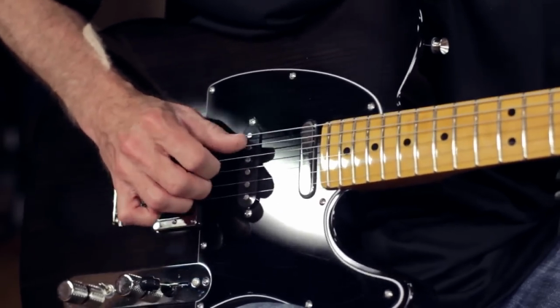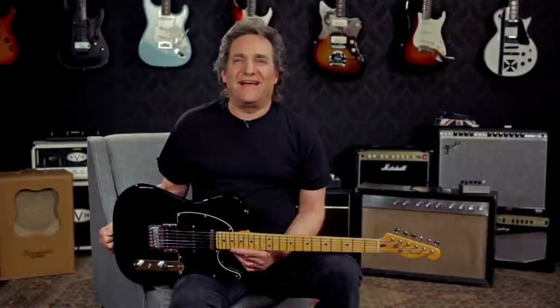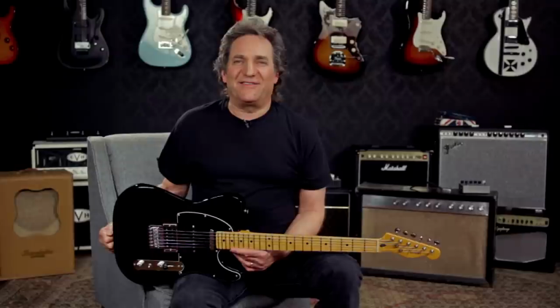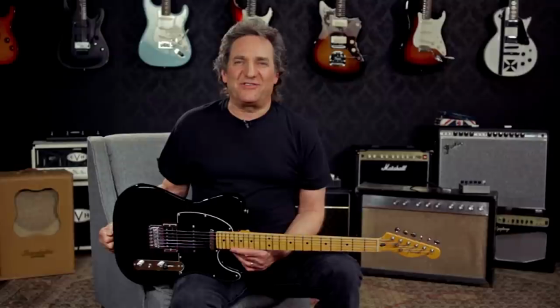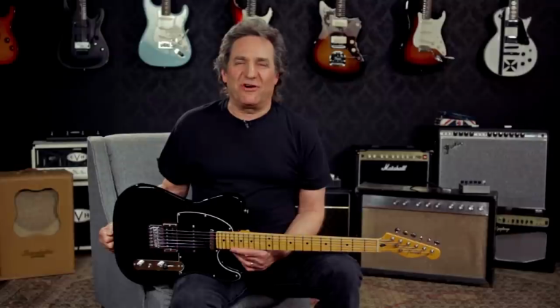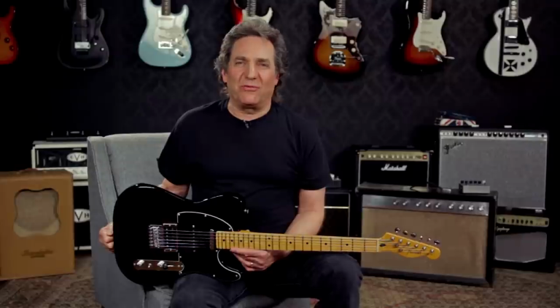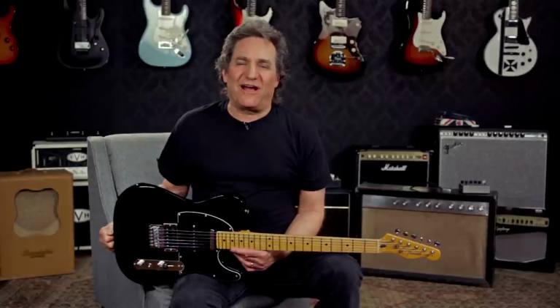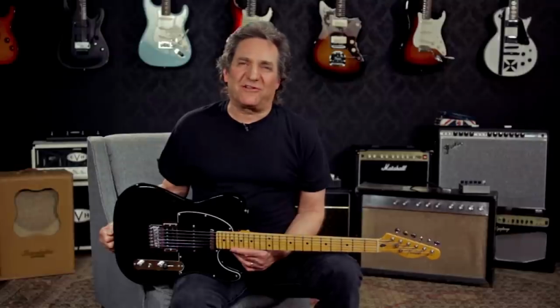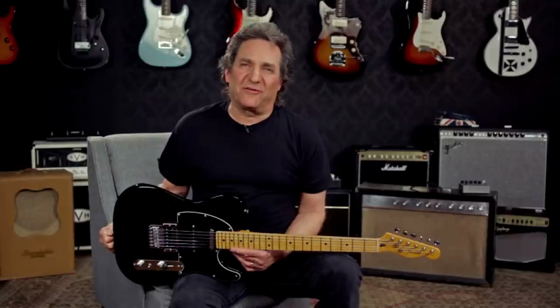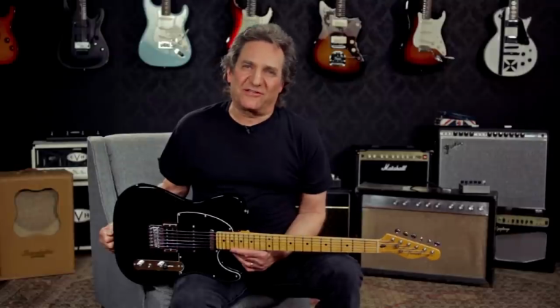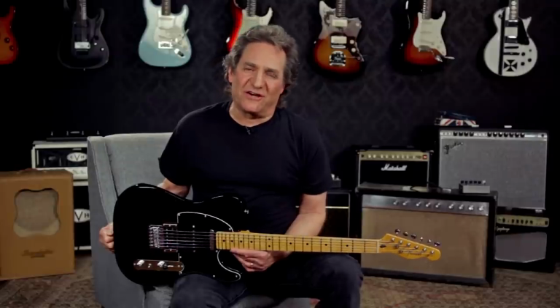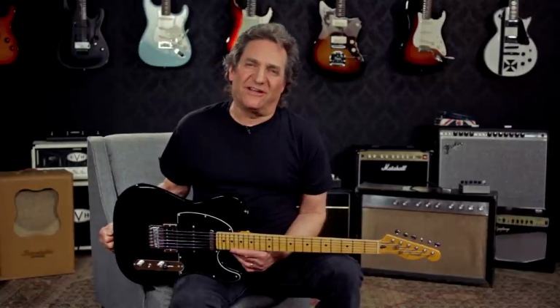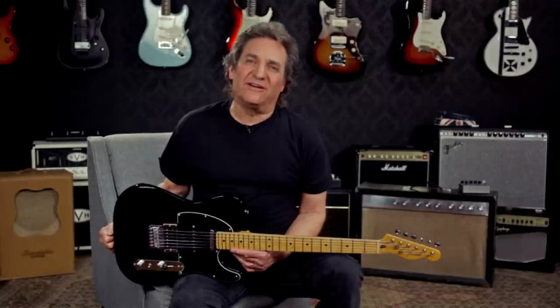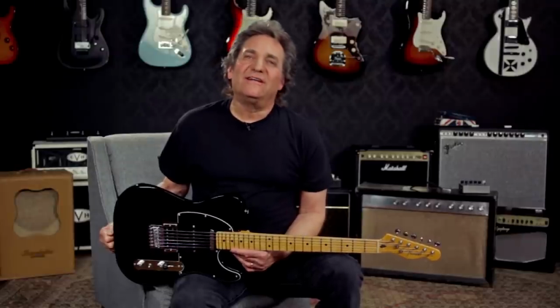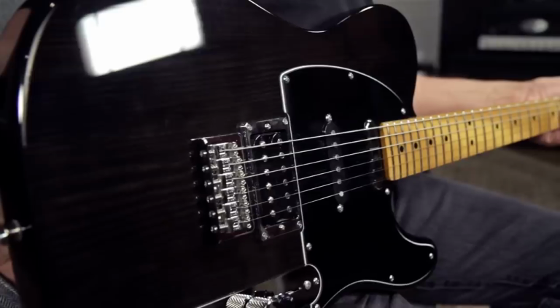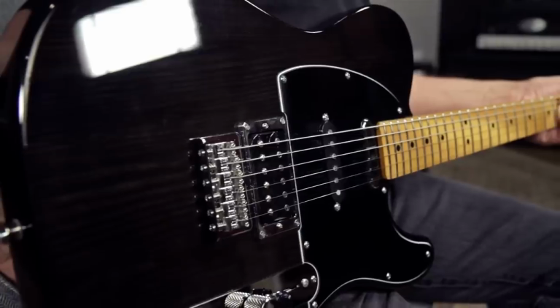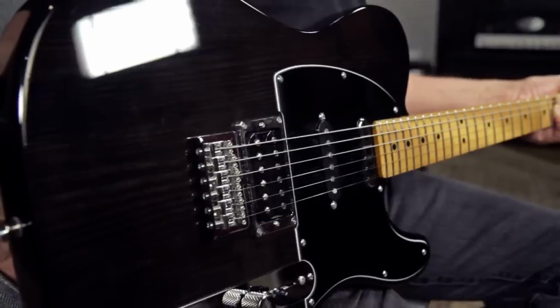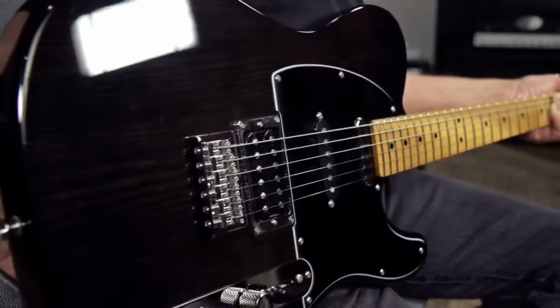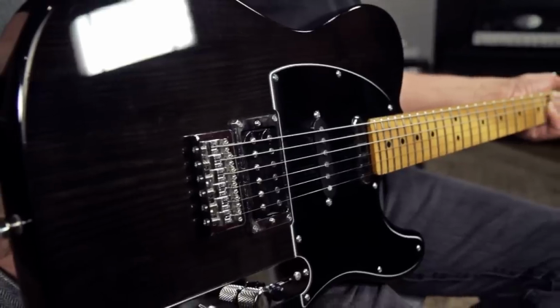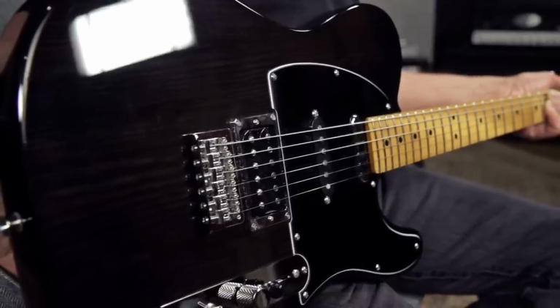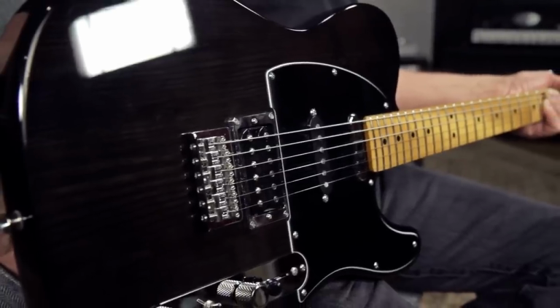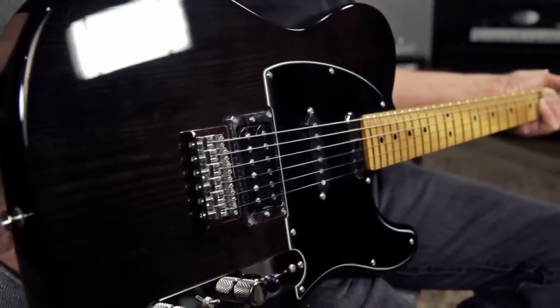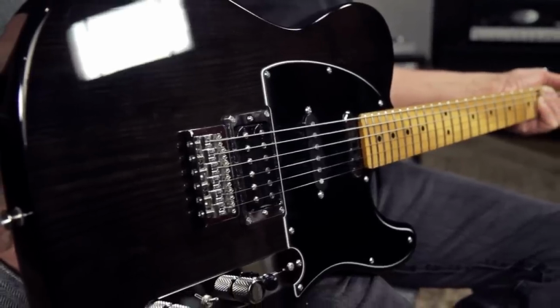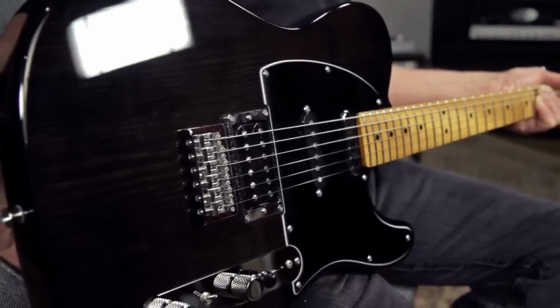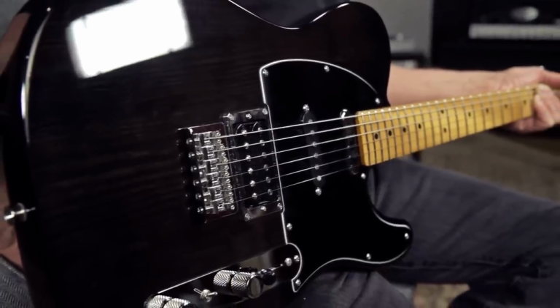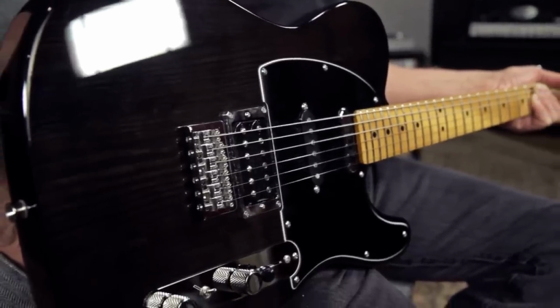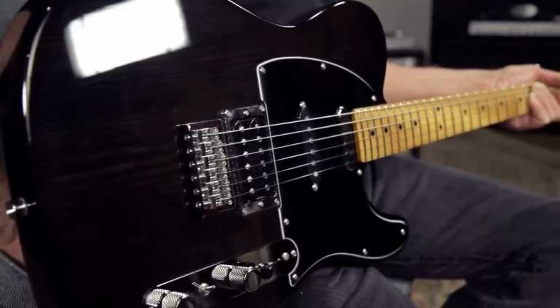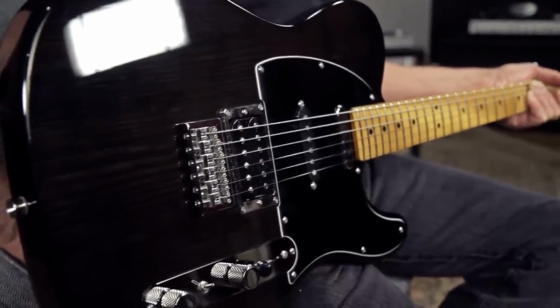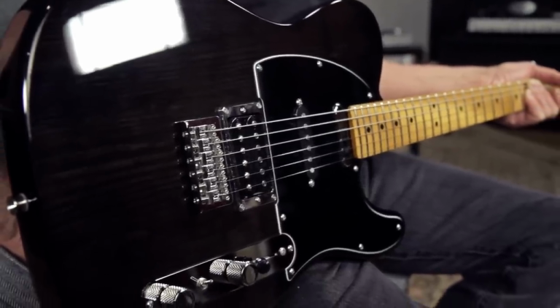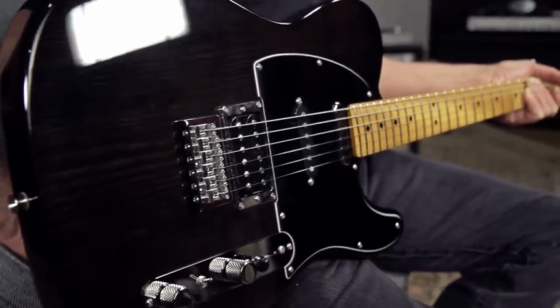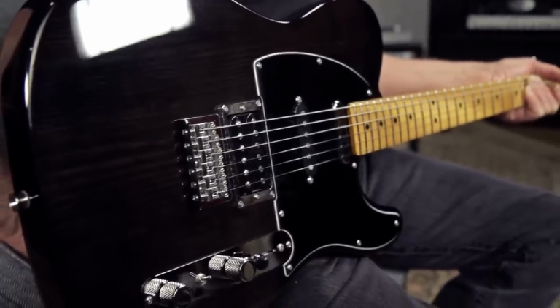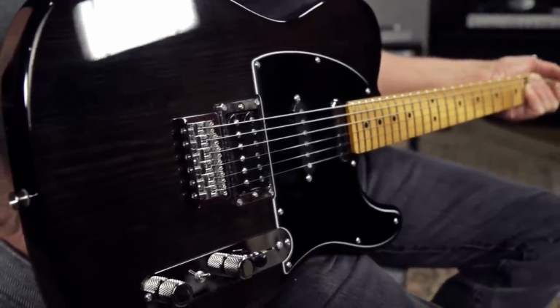Hey, this is Joey Brassler from Guitar Center. Today I want to show you the Fender Modern Player Telecaster Plus.